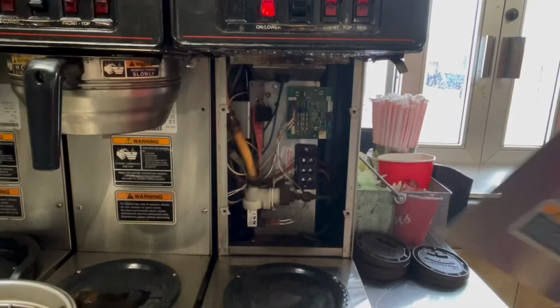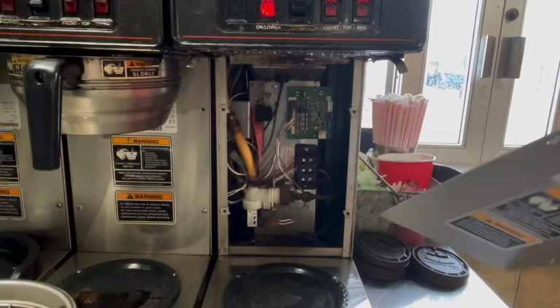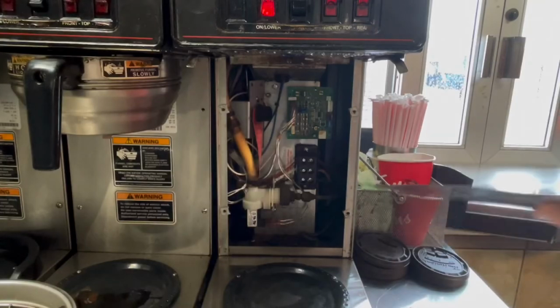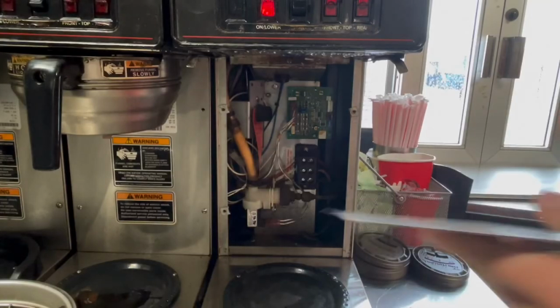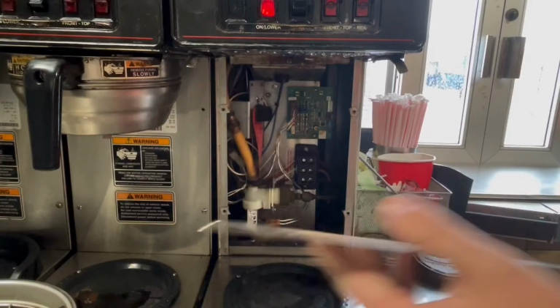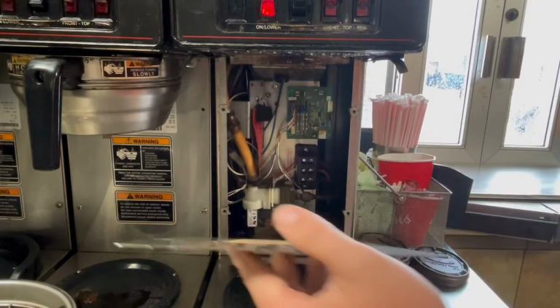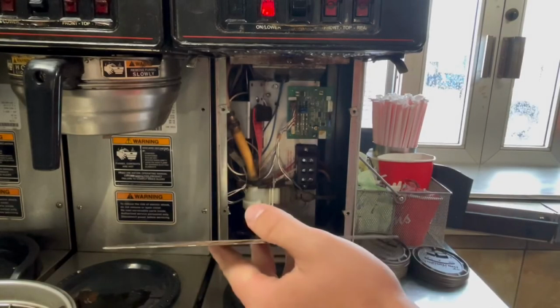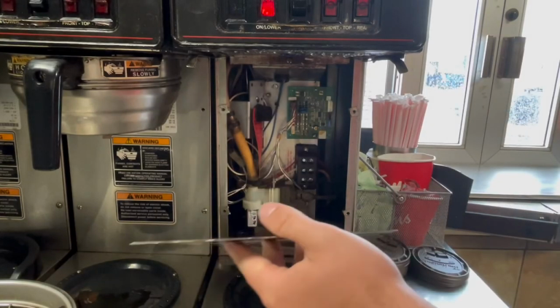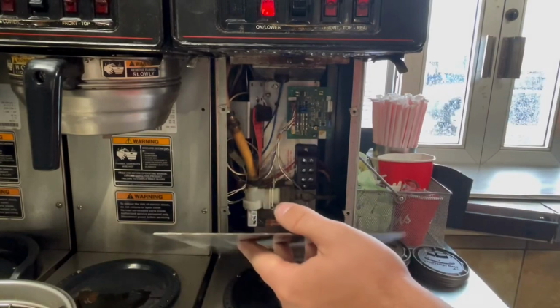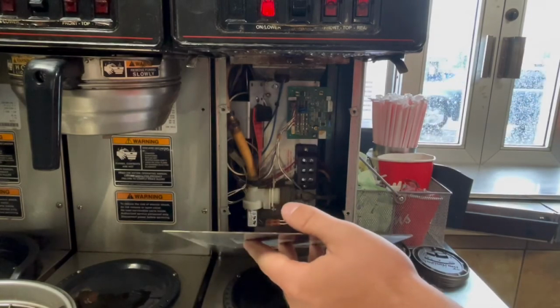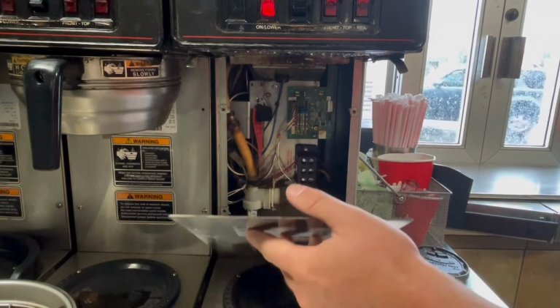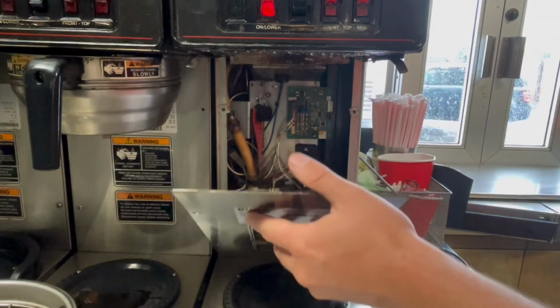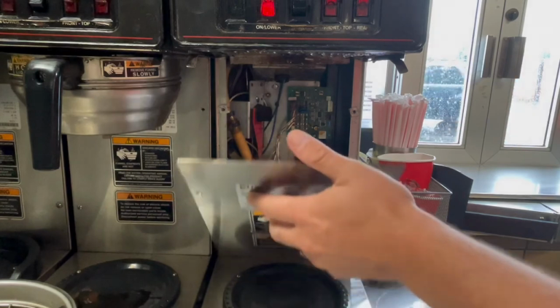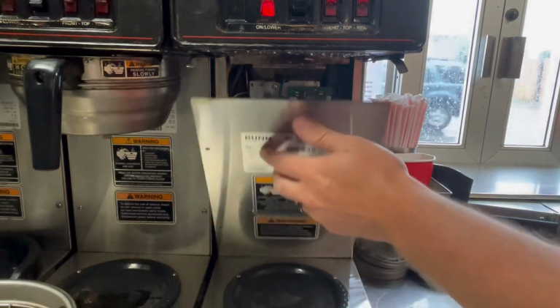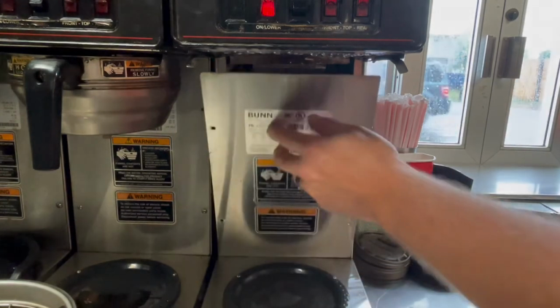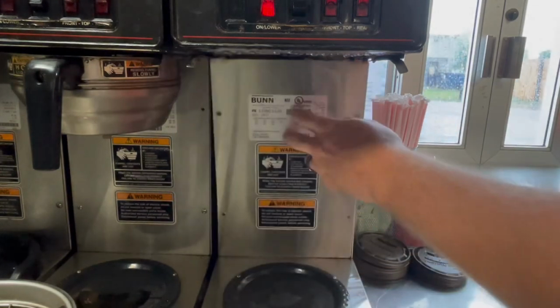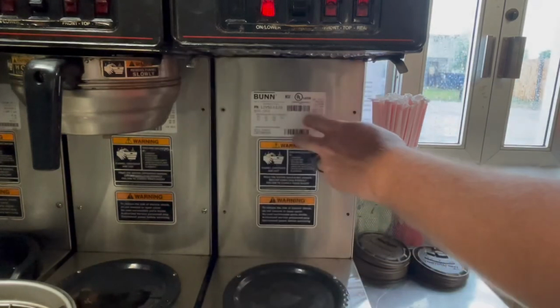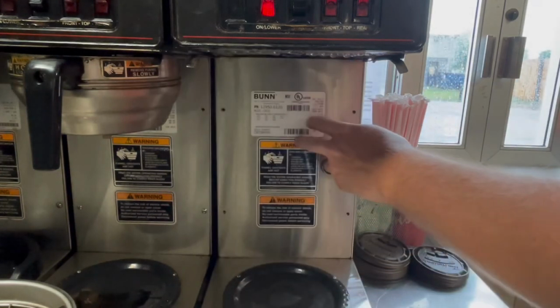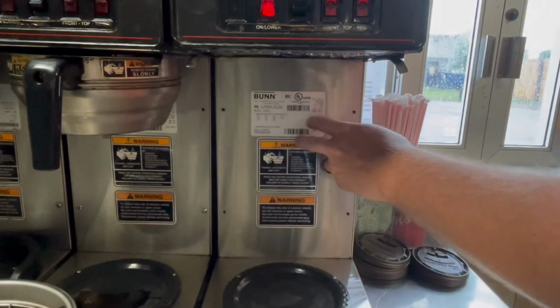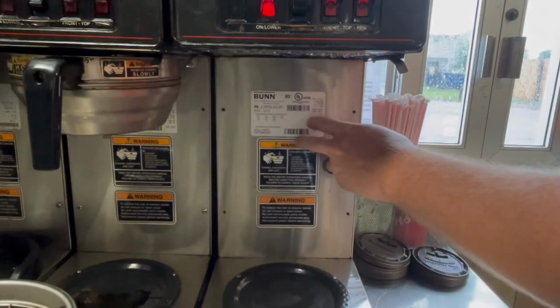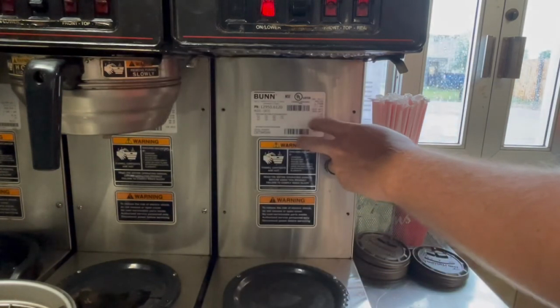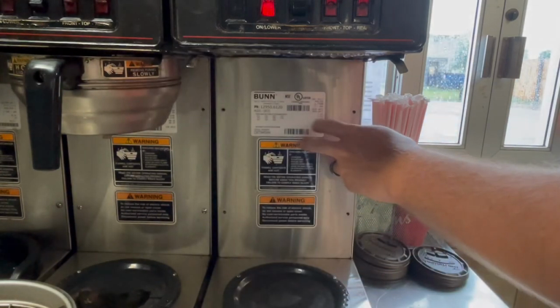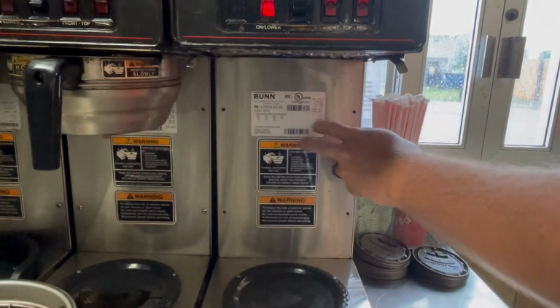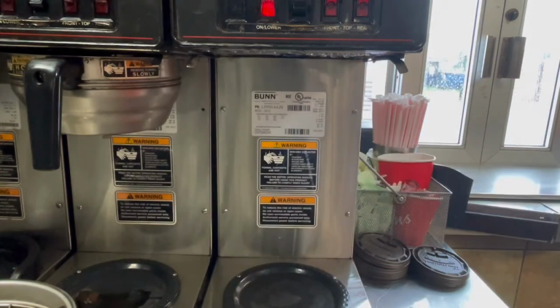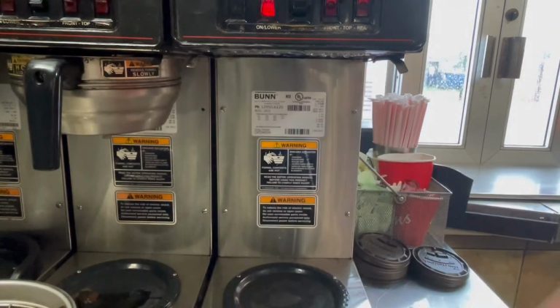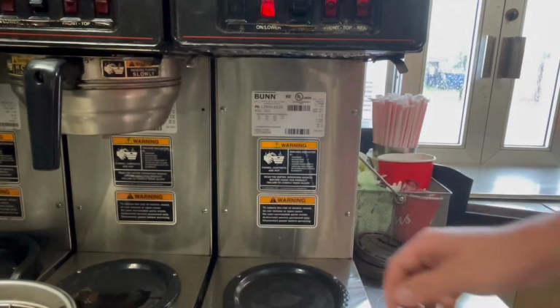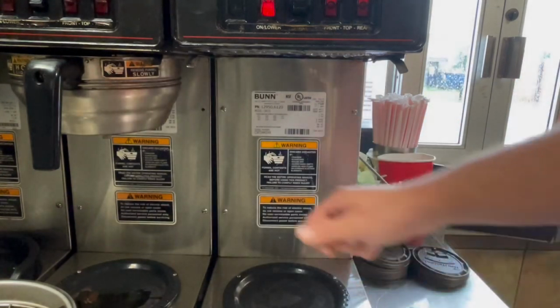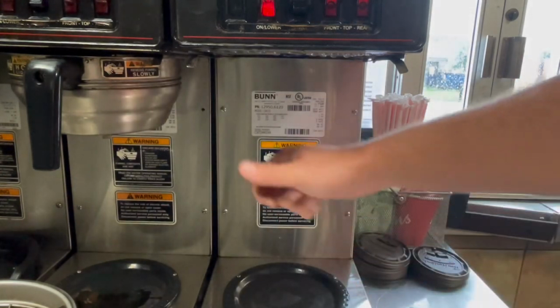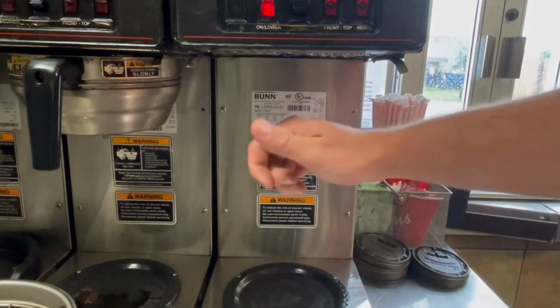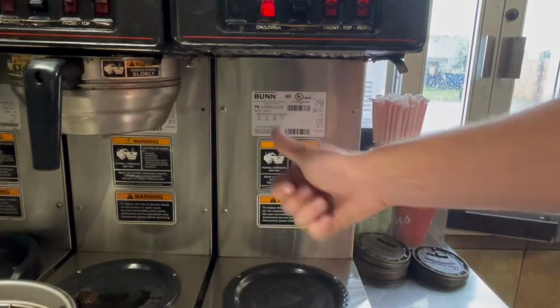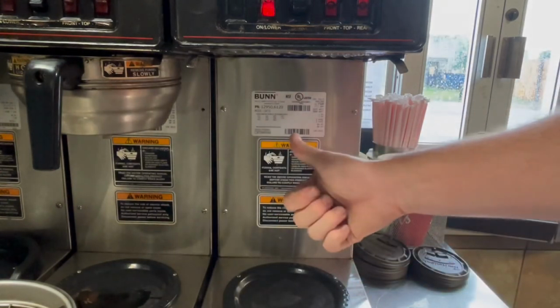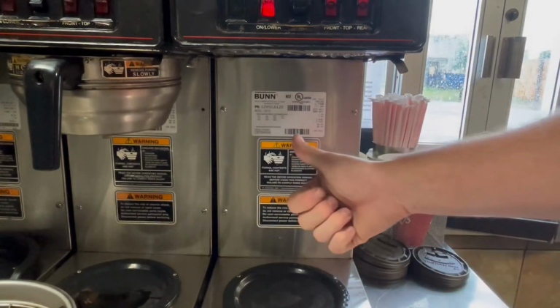Don't forget to put the plate back on. And that's how you calibrate a coffee brewer.